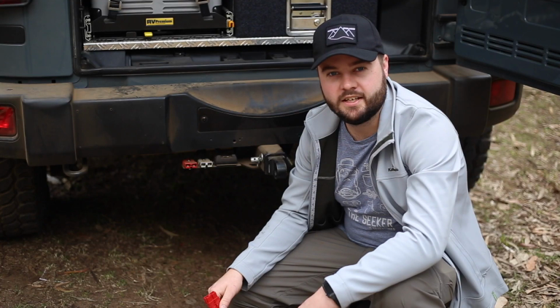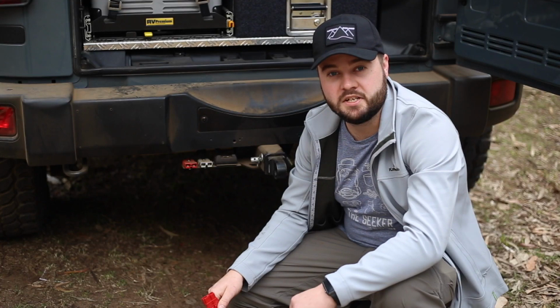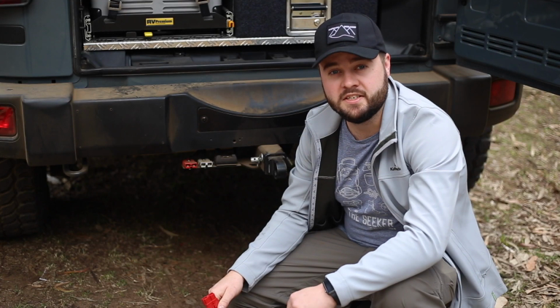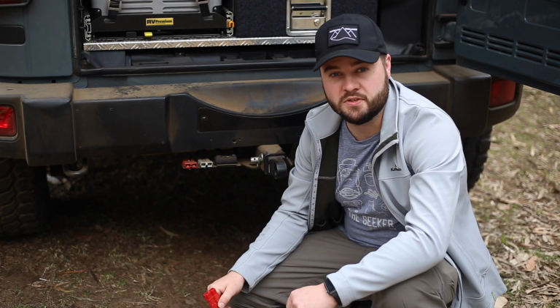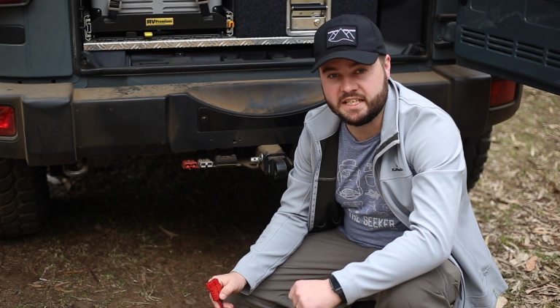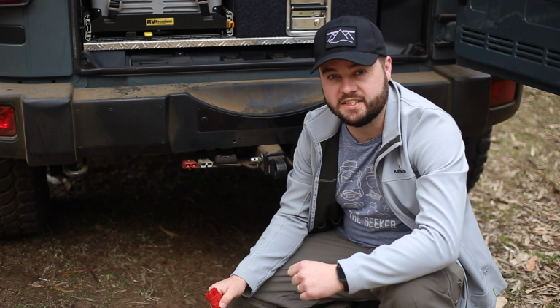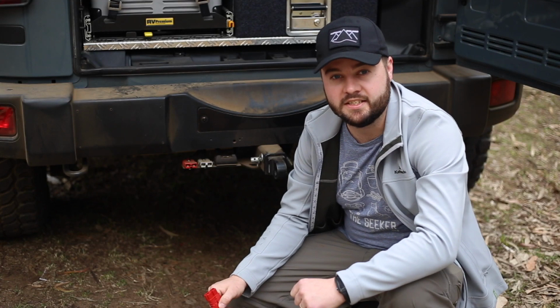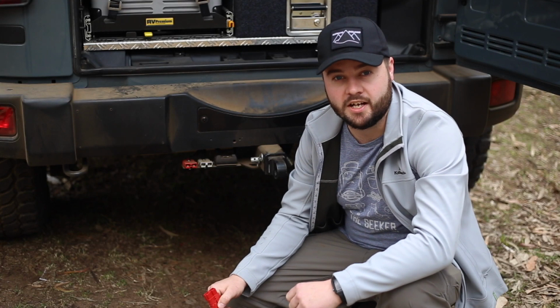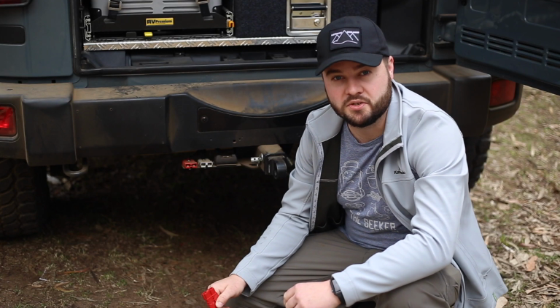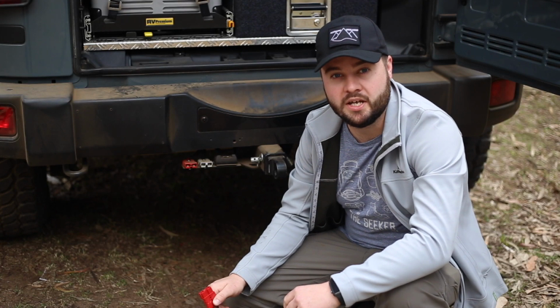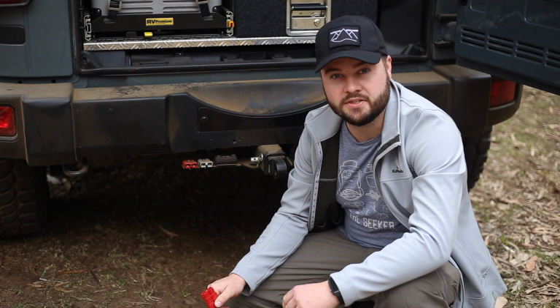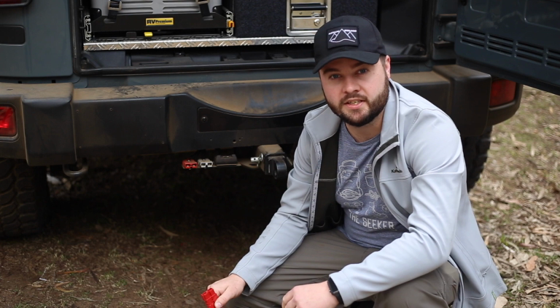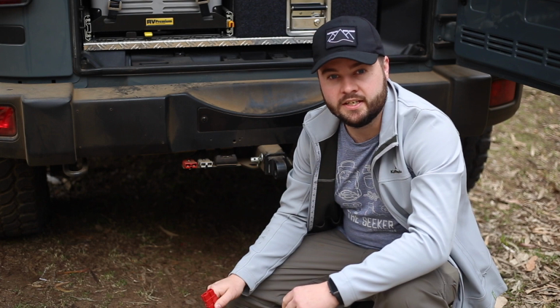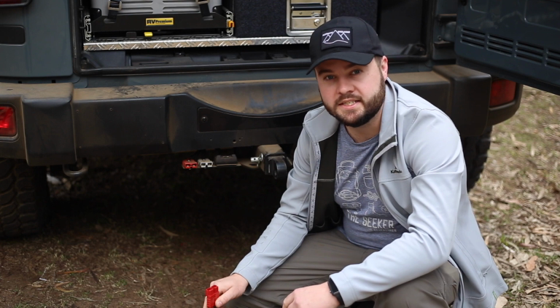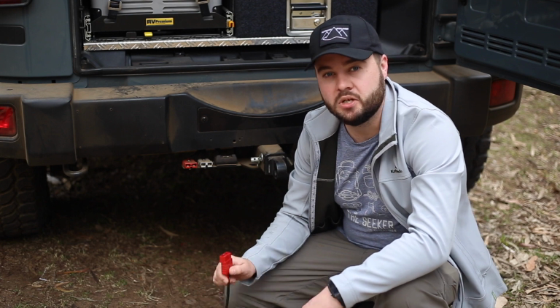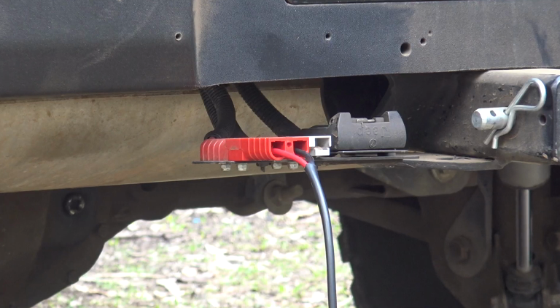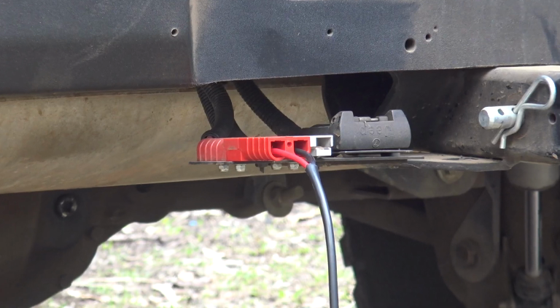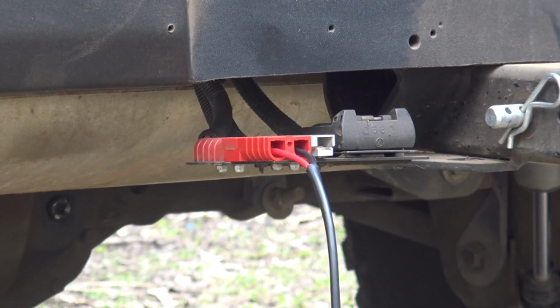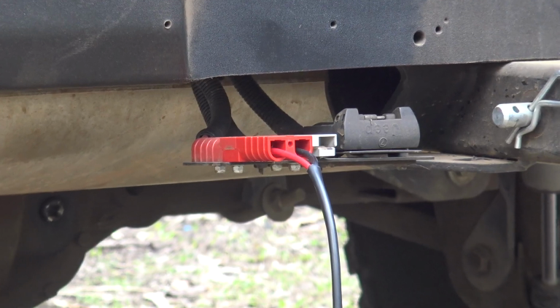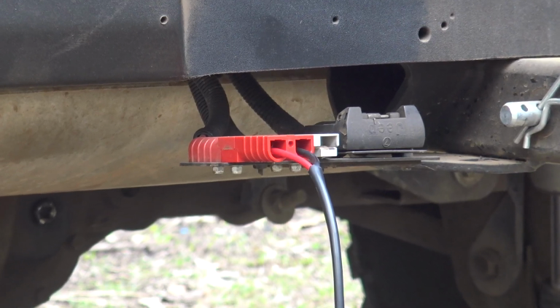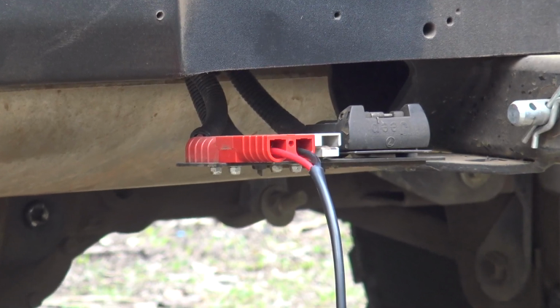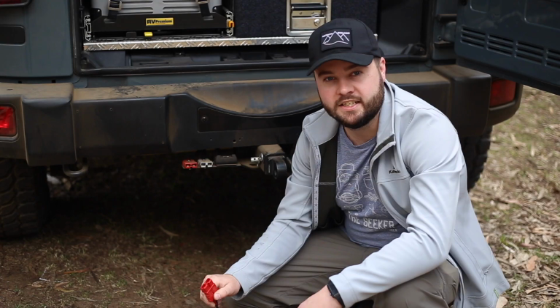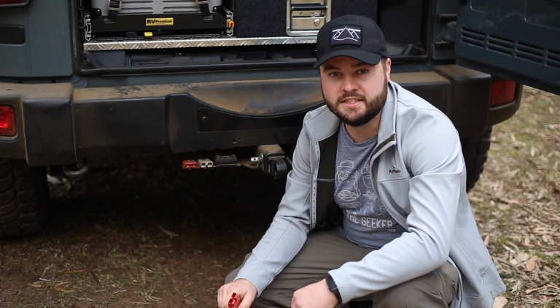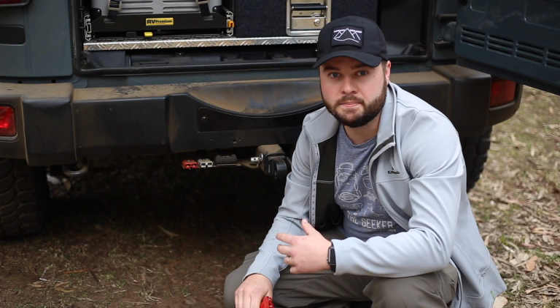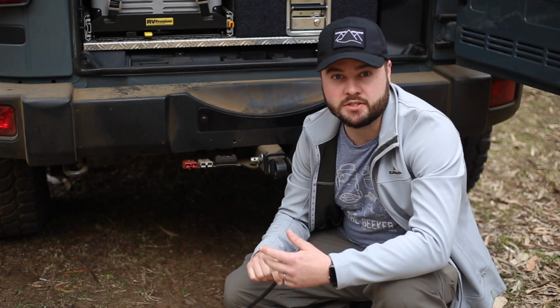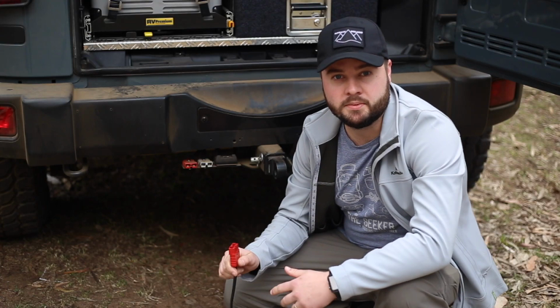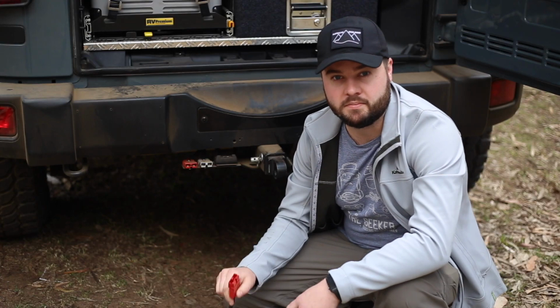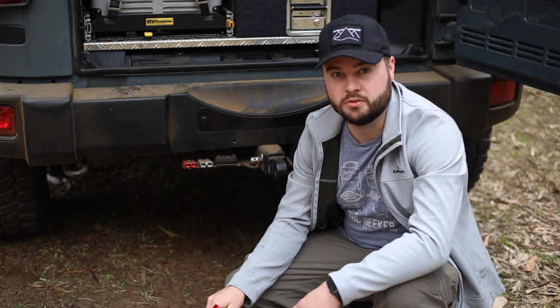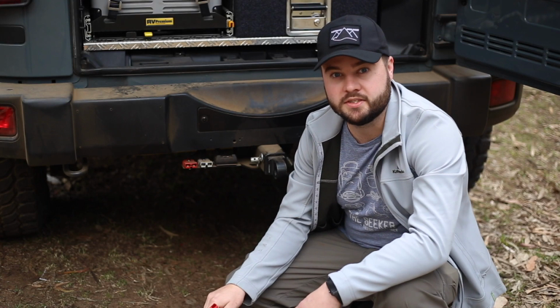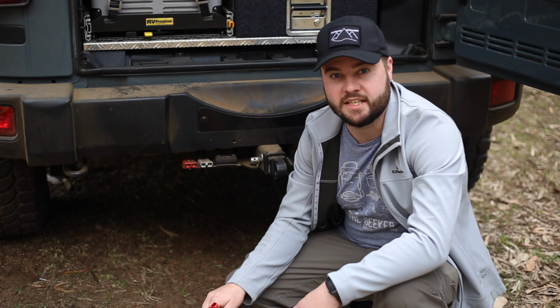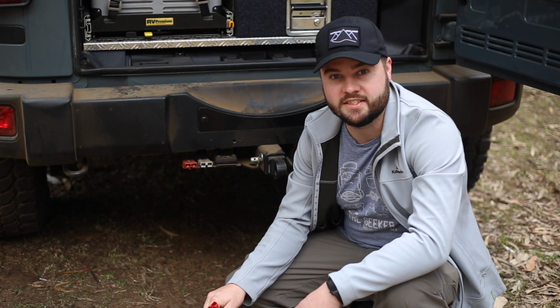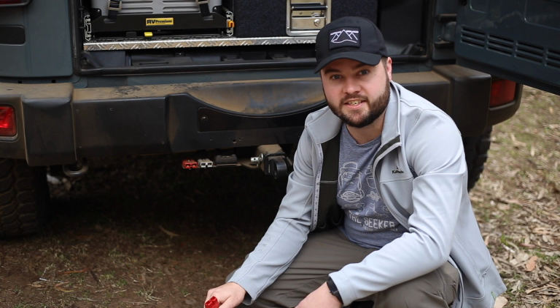An advantage of the DC-DC charger that we're using is the input for unregulated solar. This keeps us topped up during those extended stays.